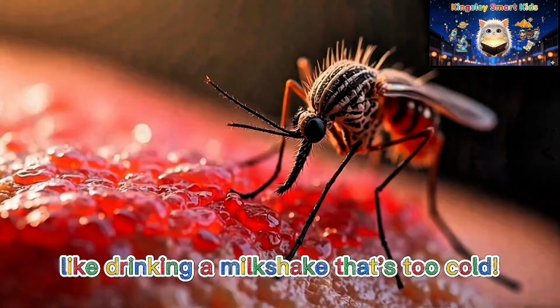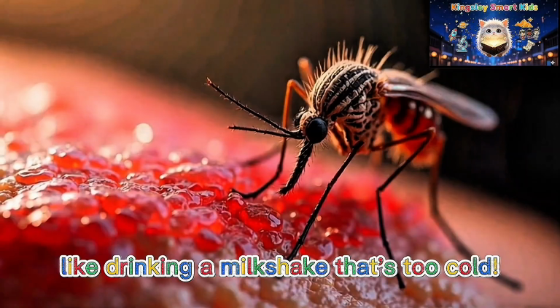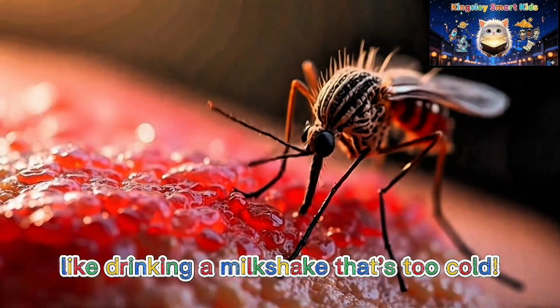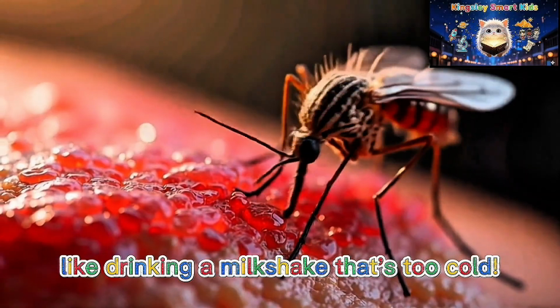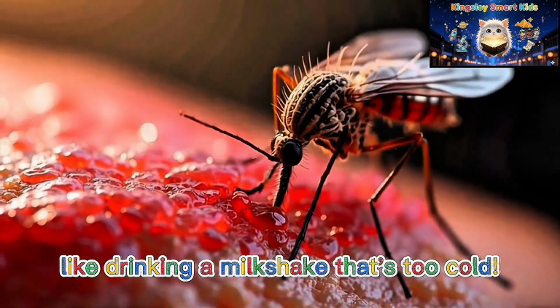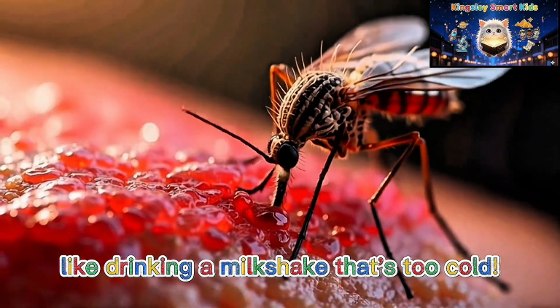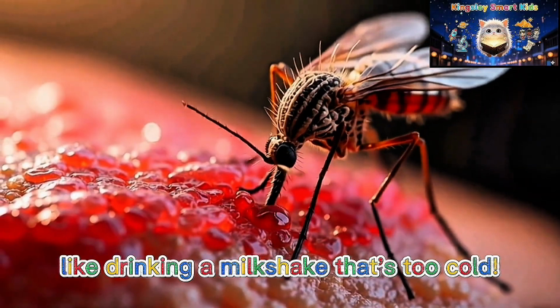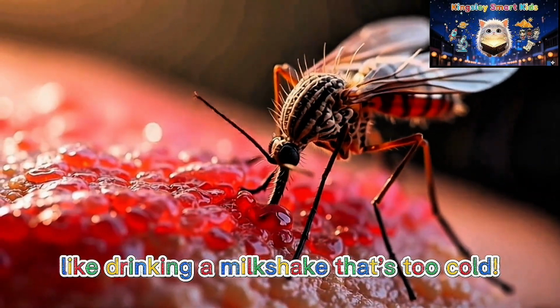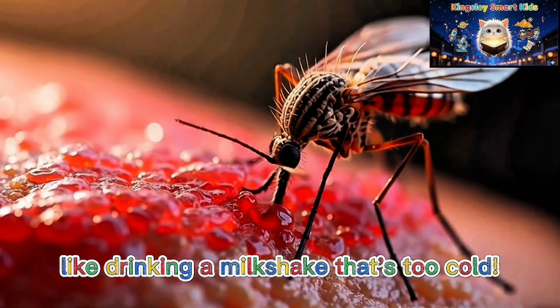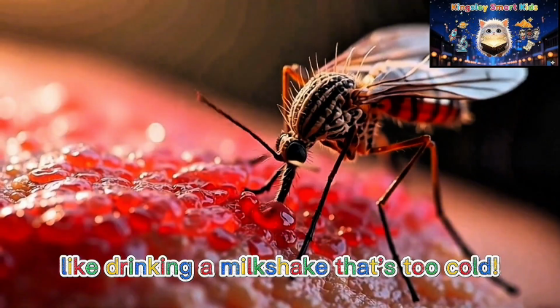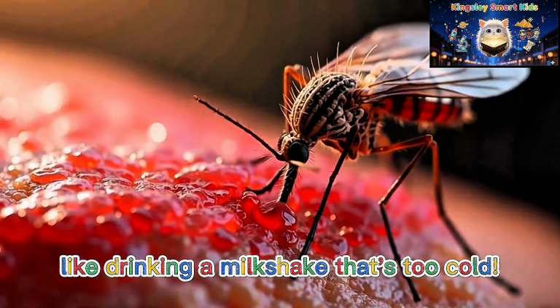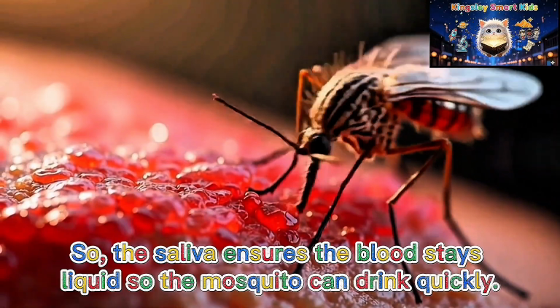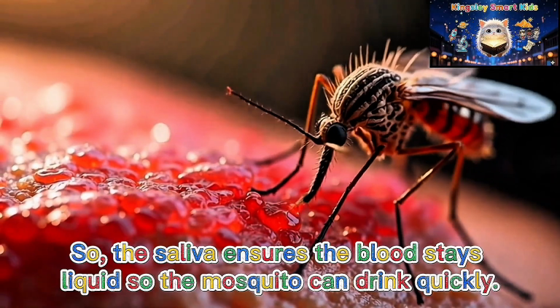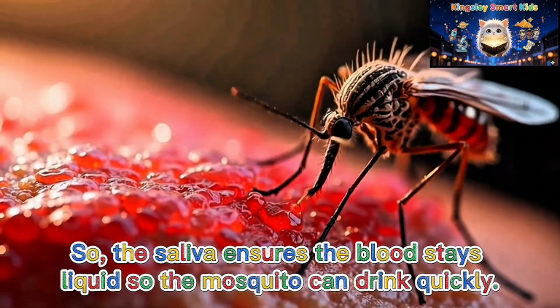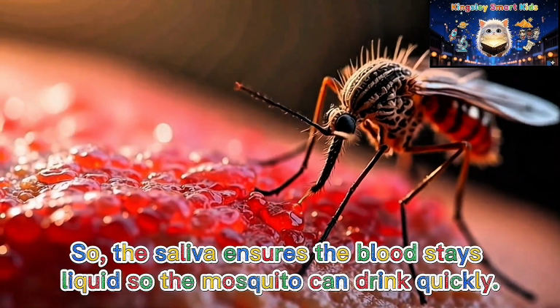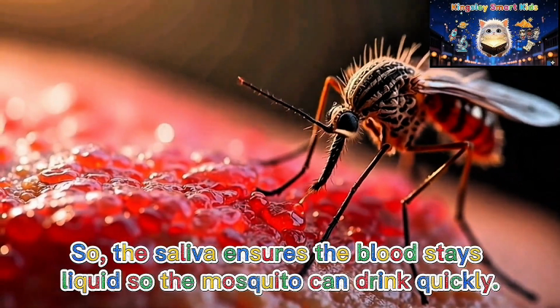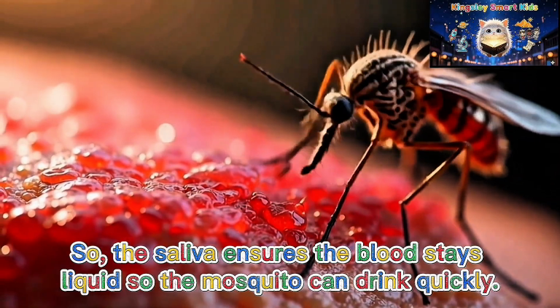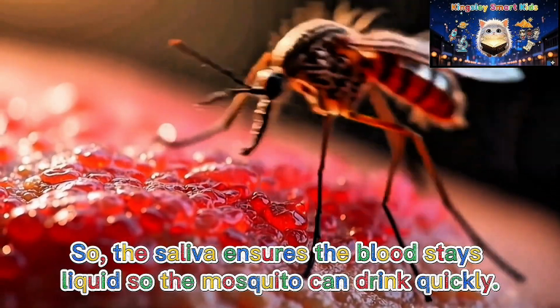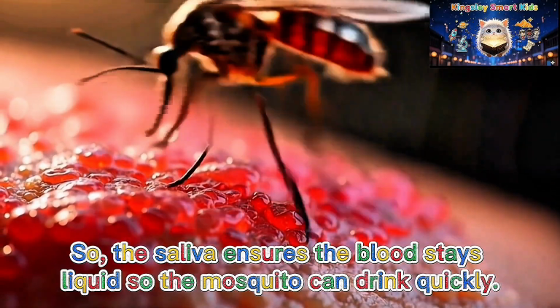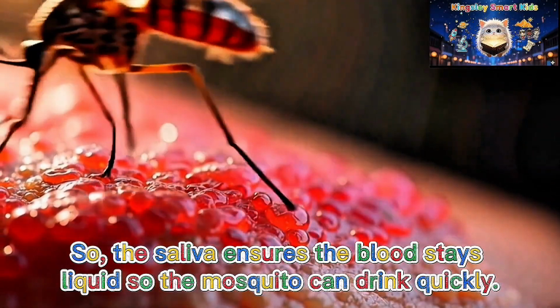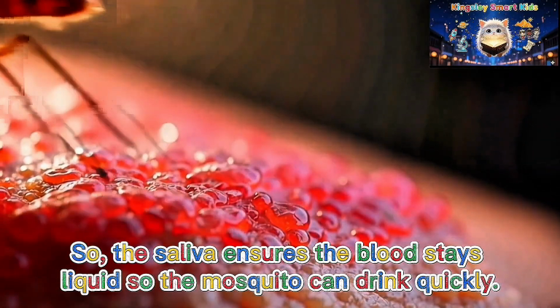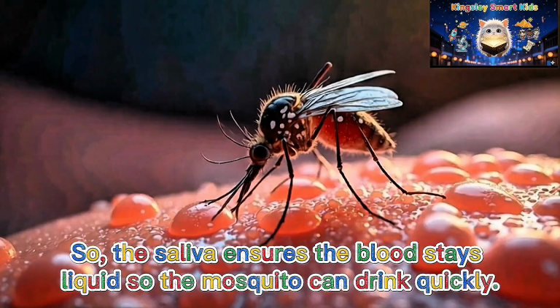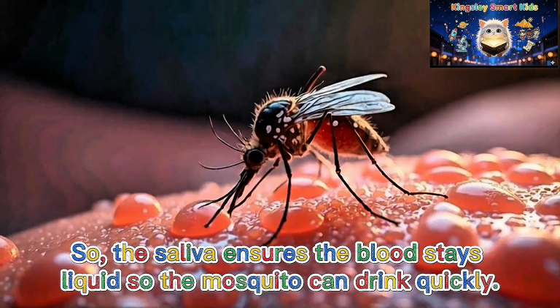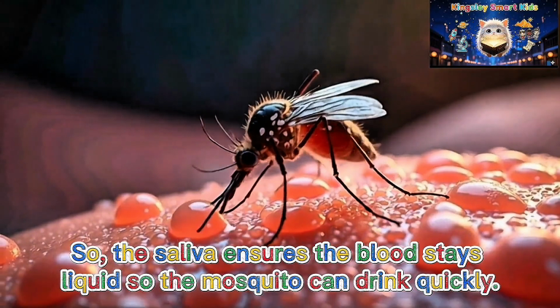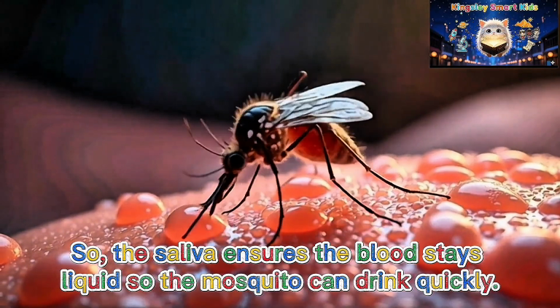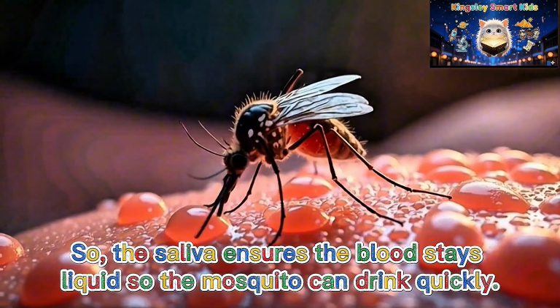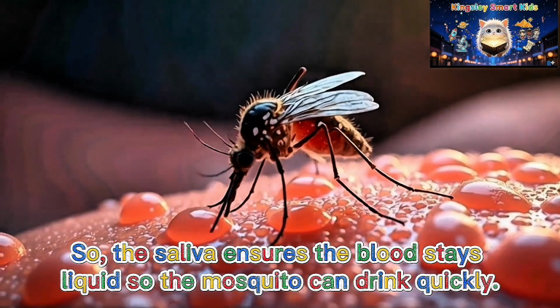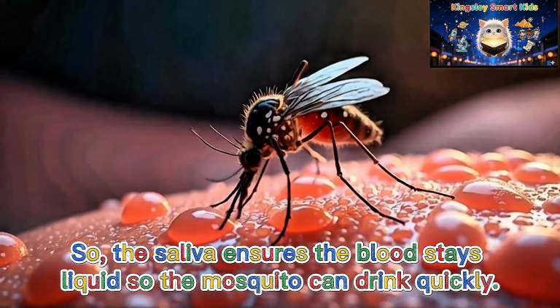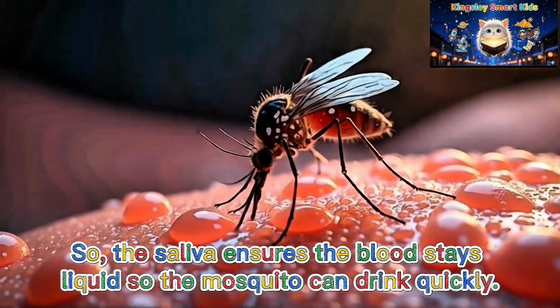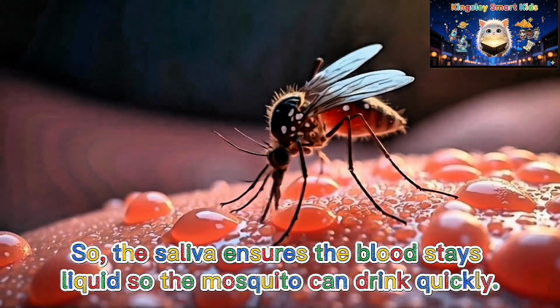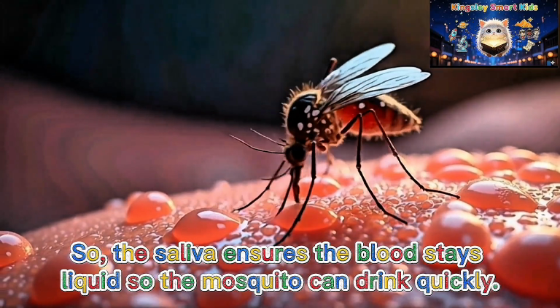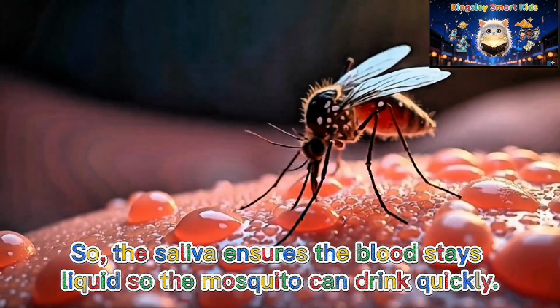Like drinking a milkshake that's too cold! So the saliva ensures the blood stays liquid so the mosquito can drink quickly.